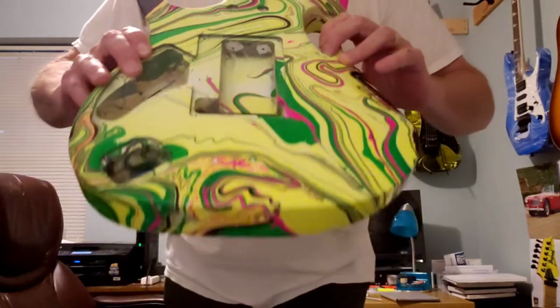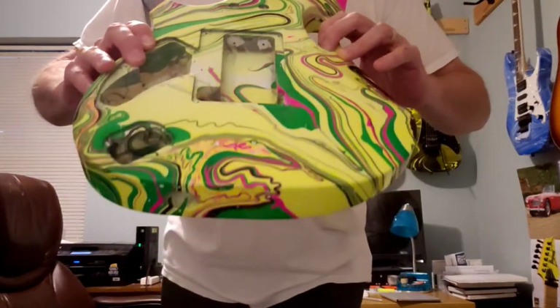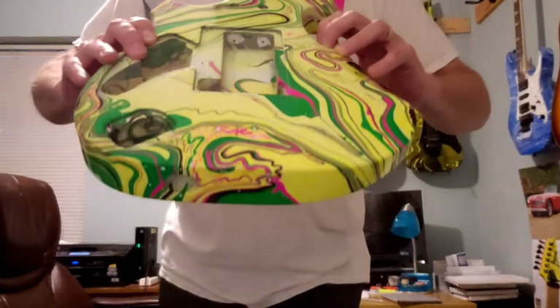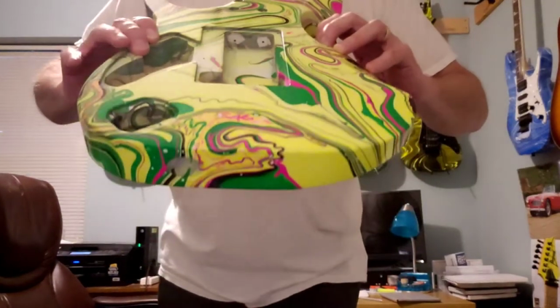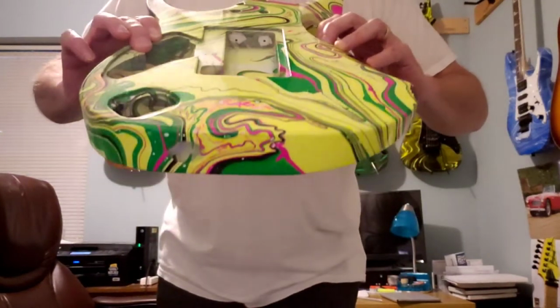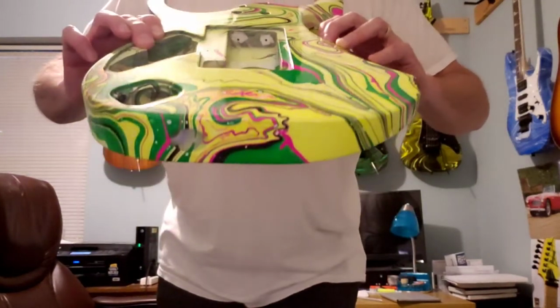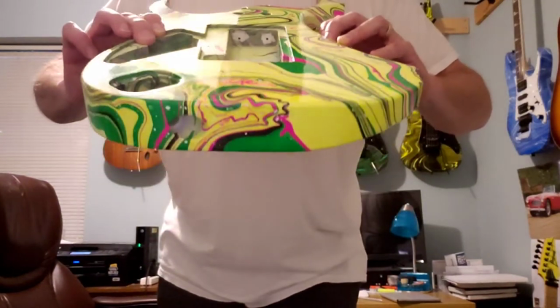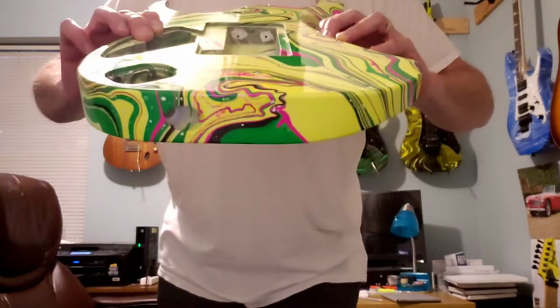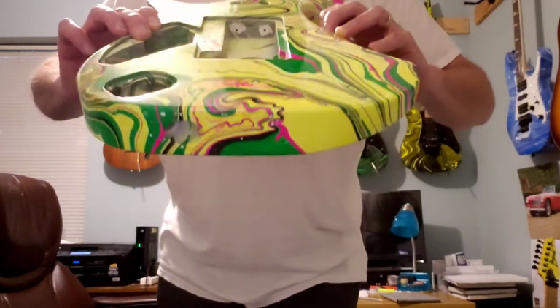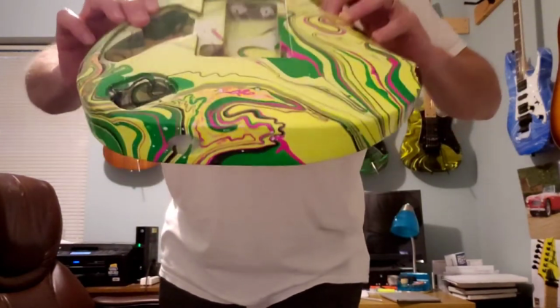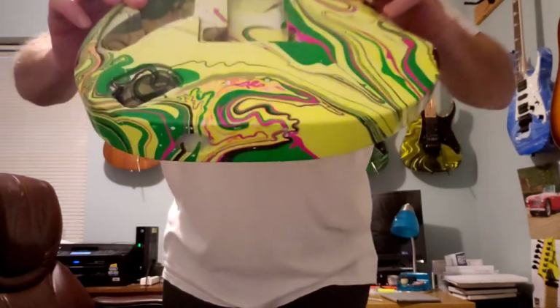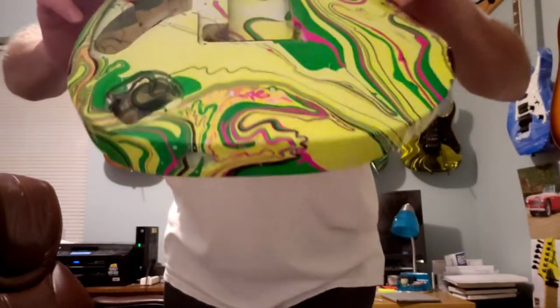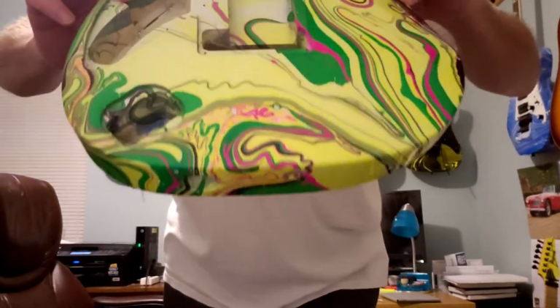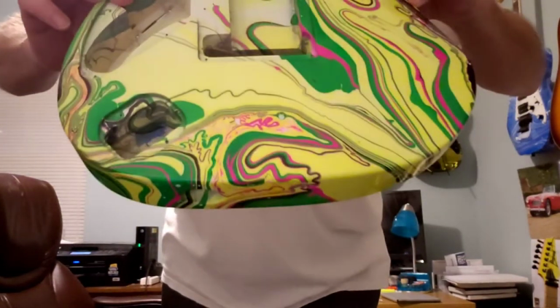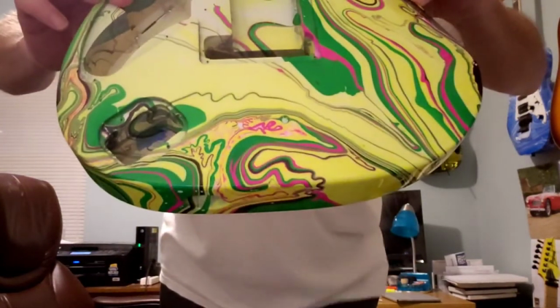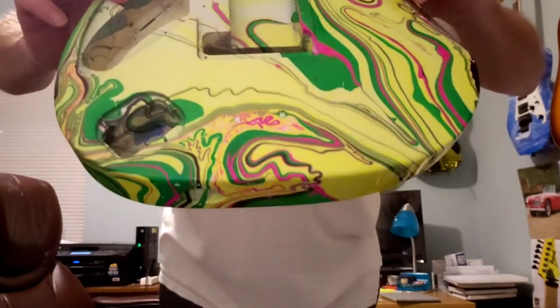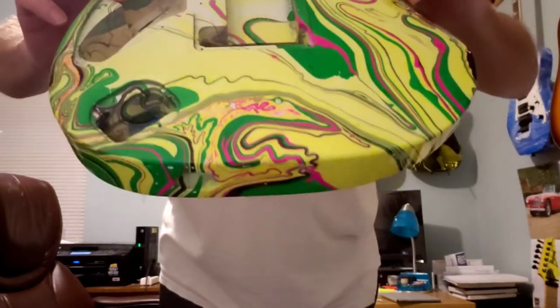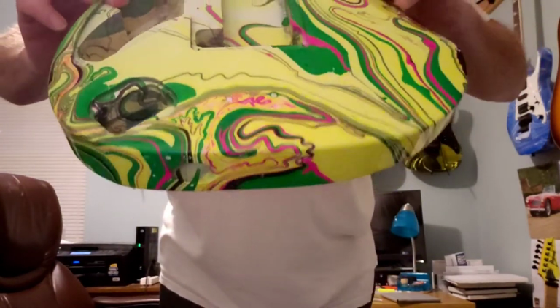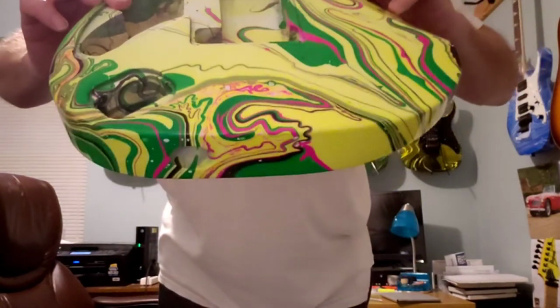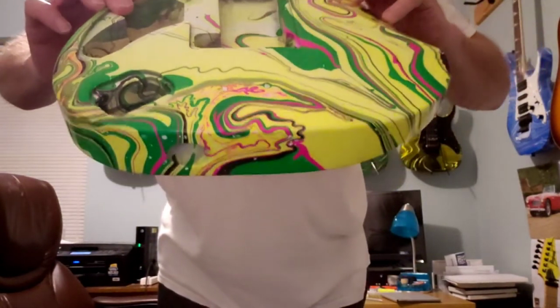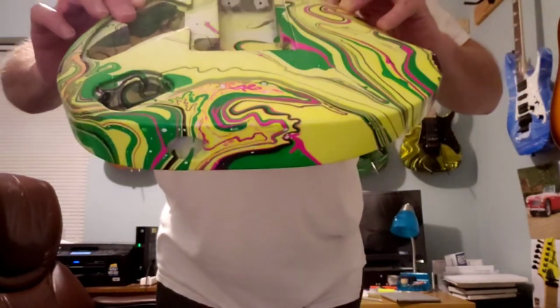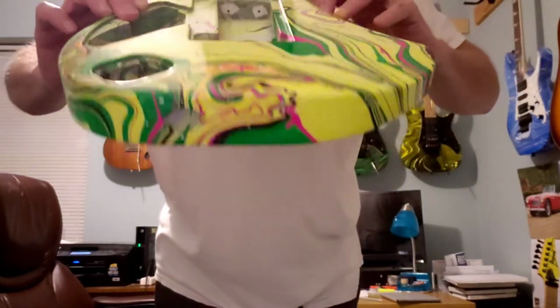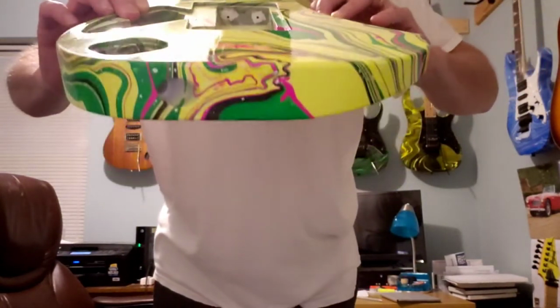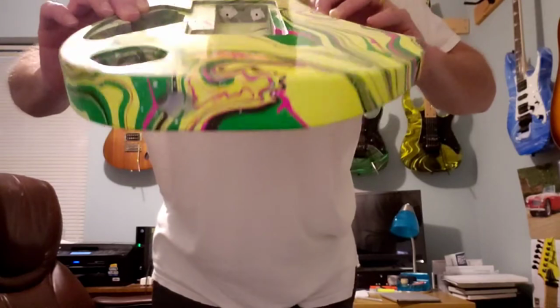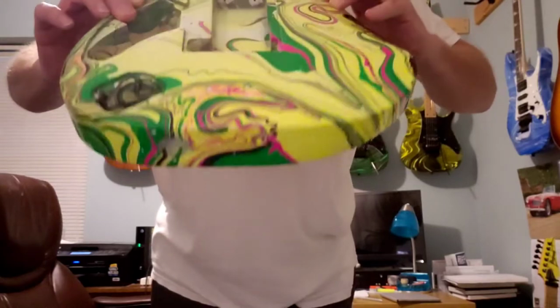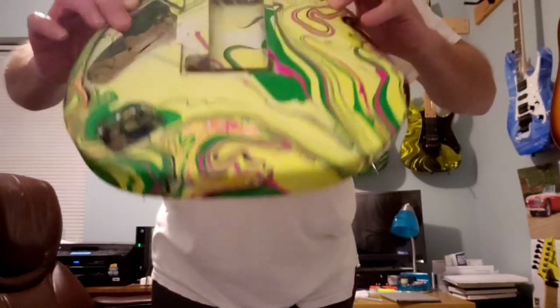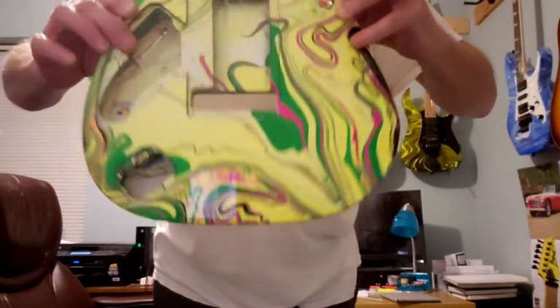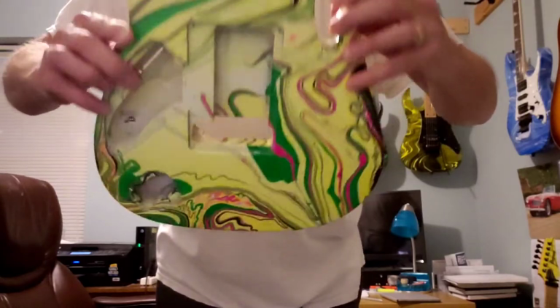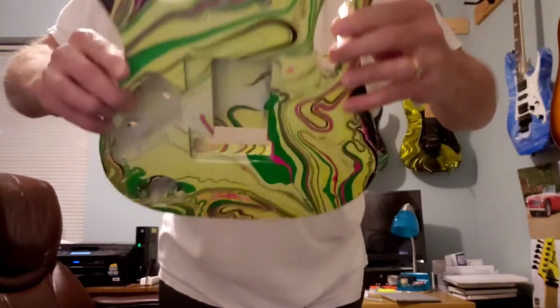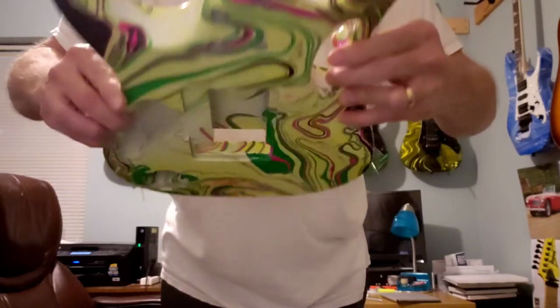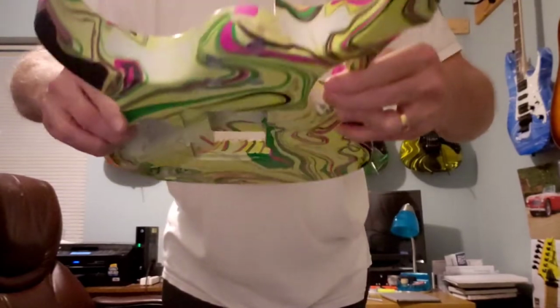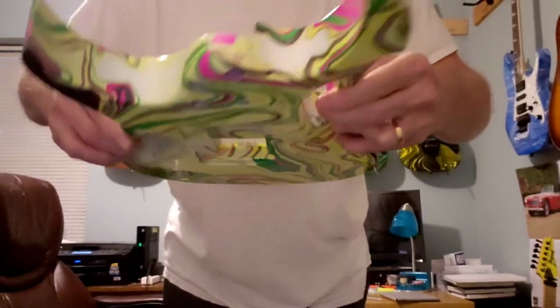Neon yellow, a lot of green and pink, and a little bit of black in there.